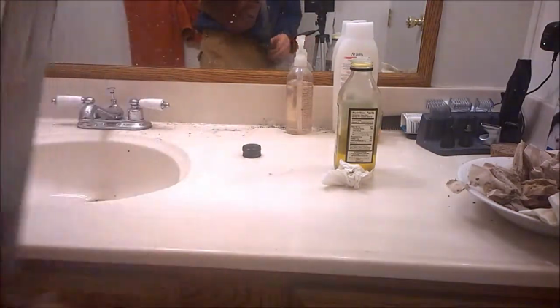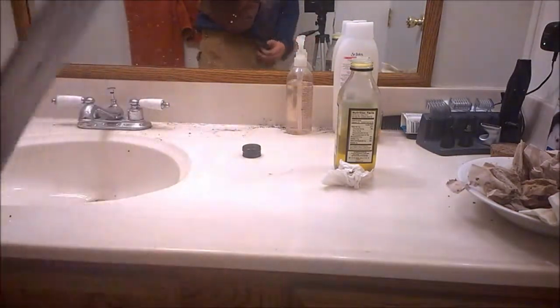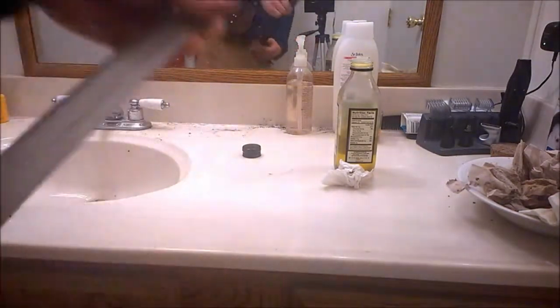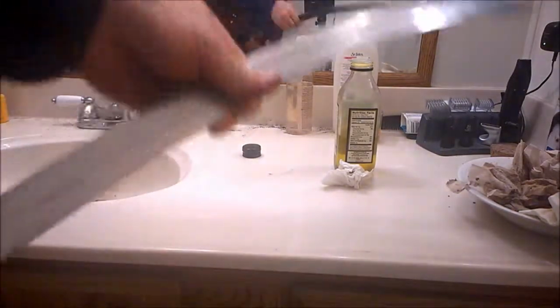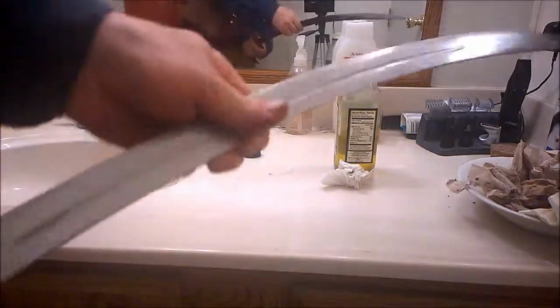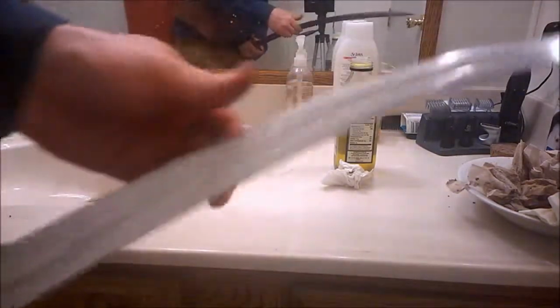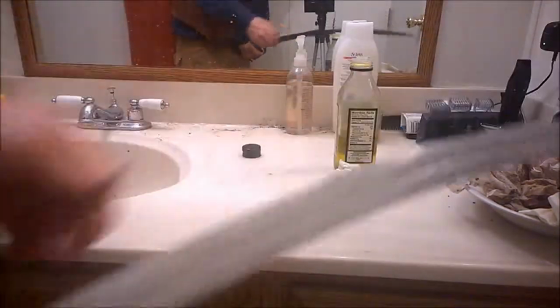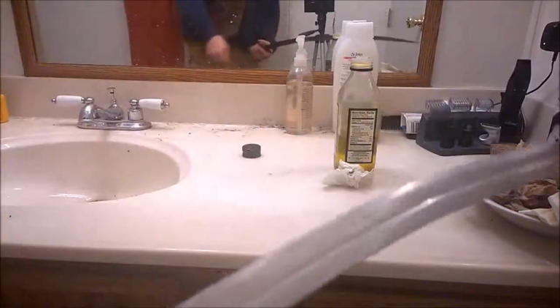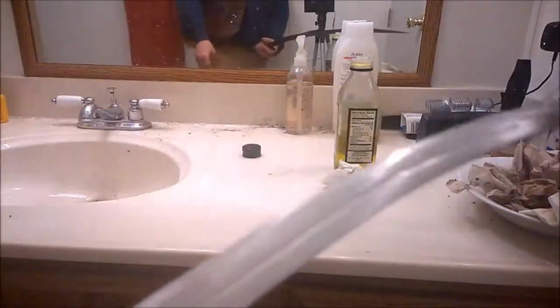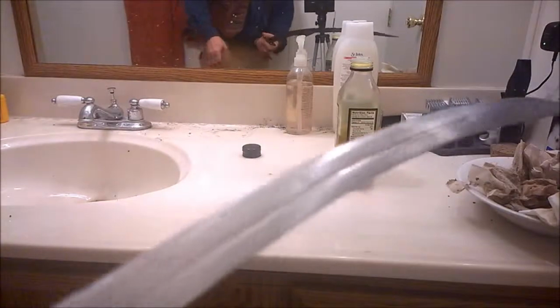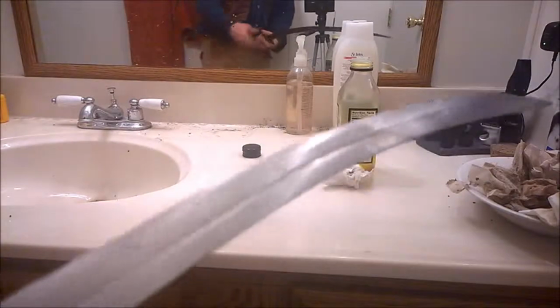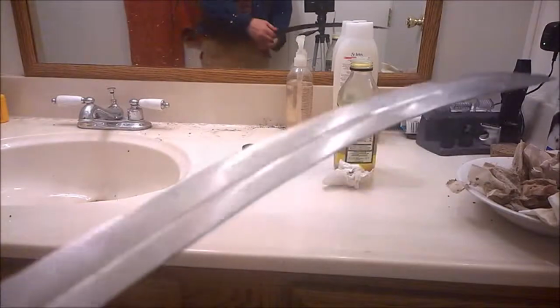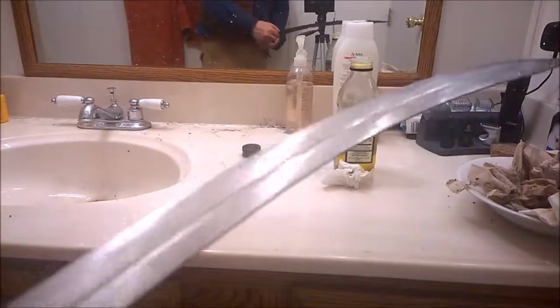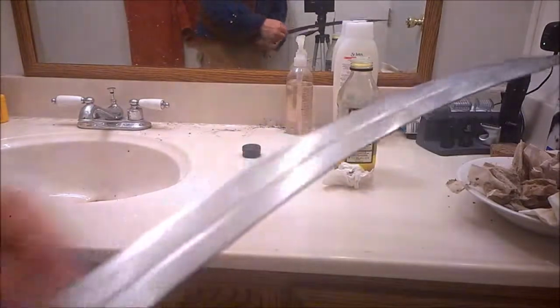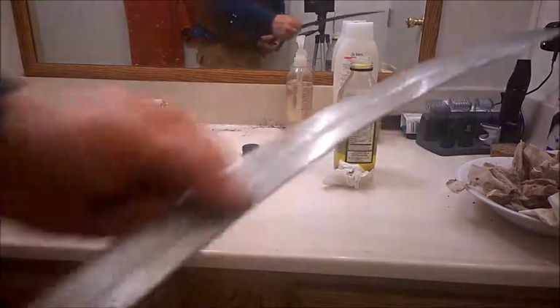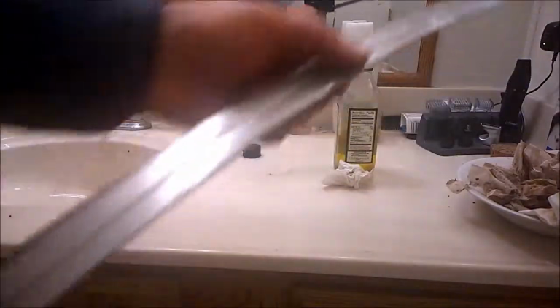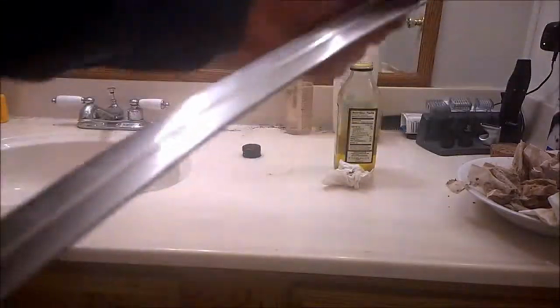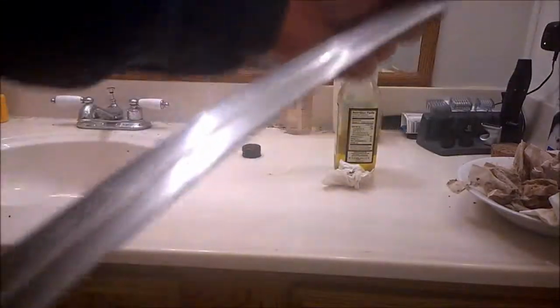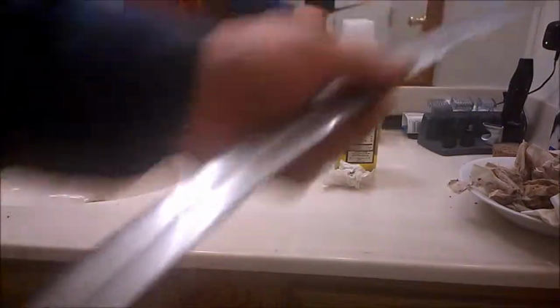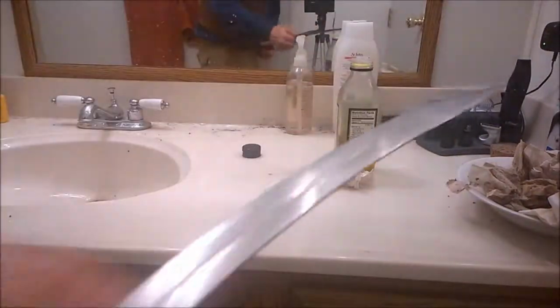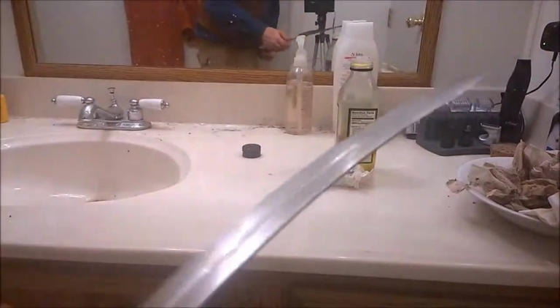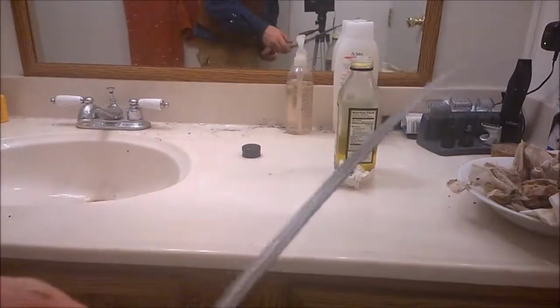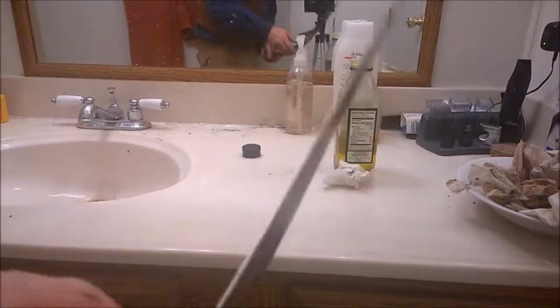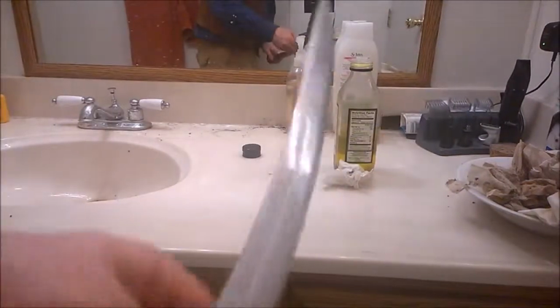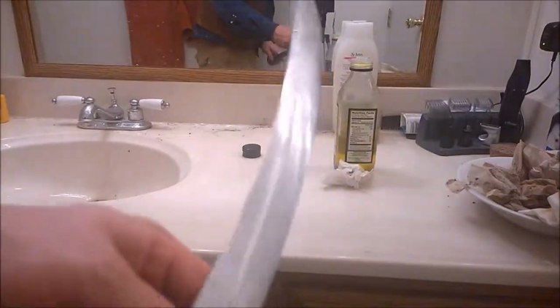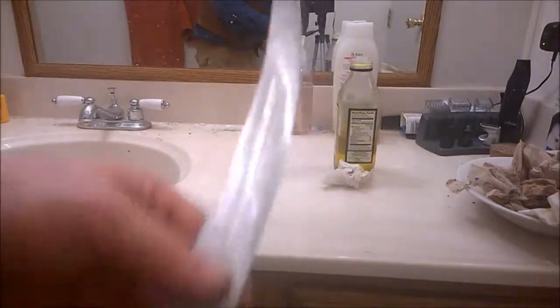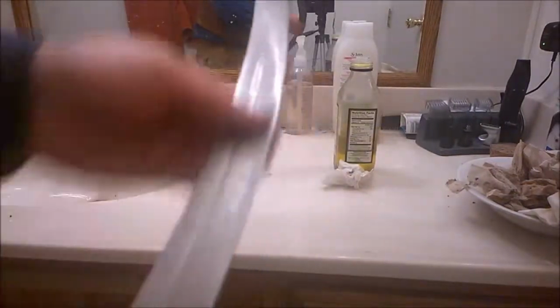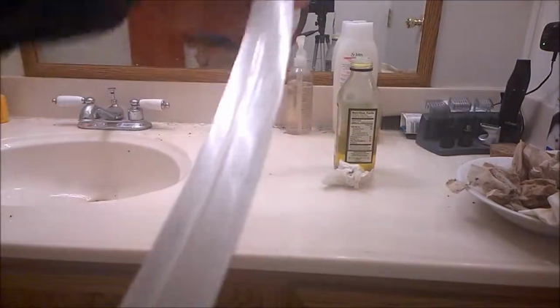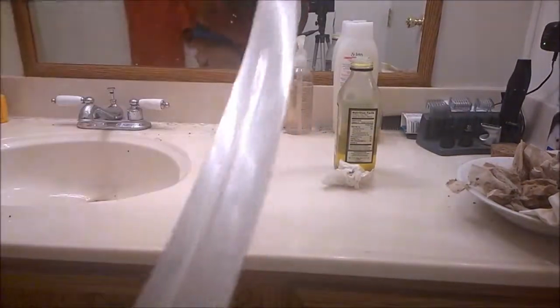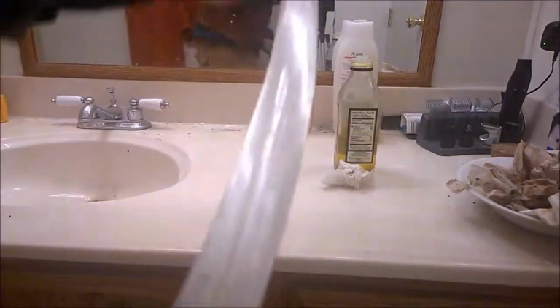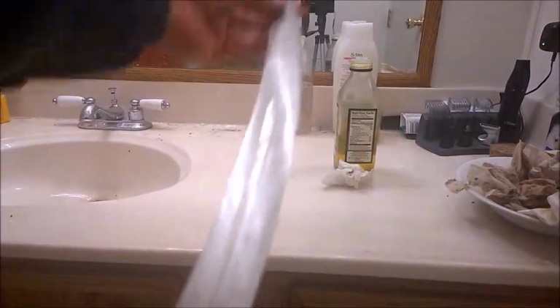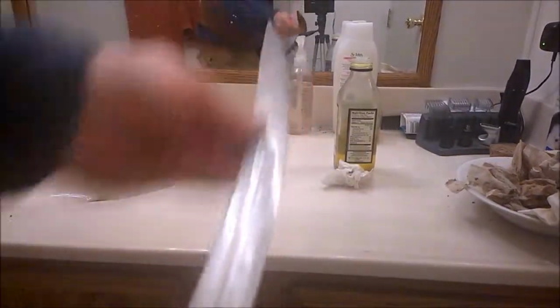With the blade though, I will be cleansing it and I'm going to show how to do that in a moment.